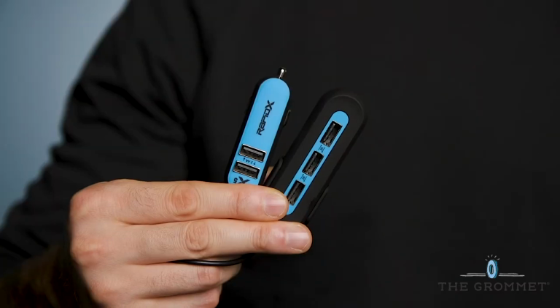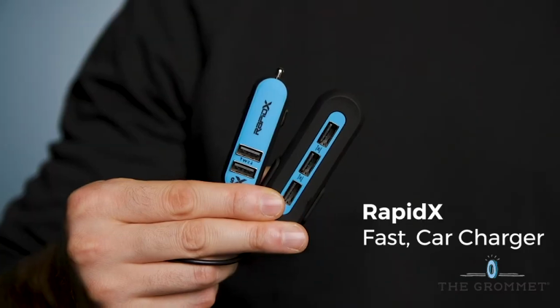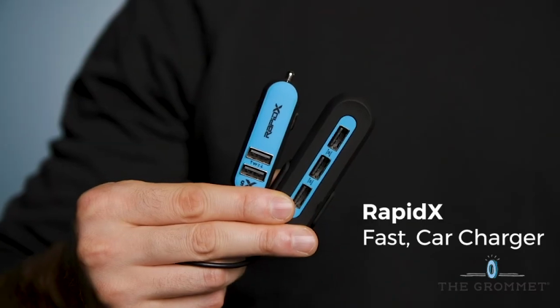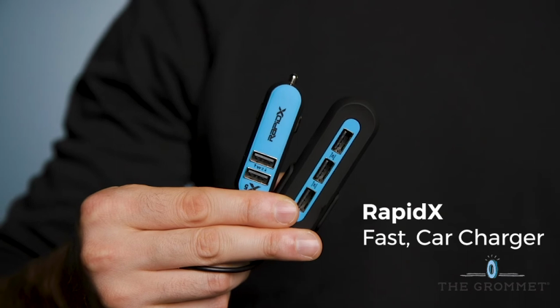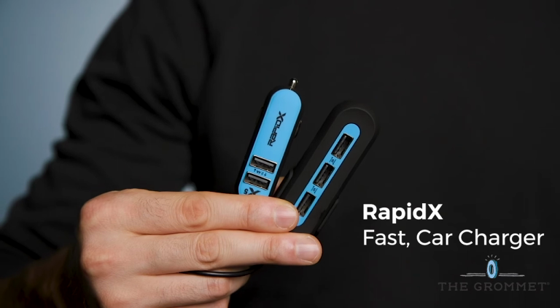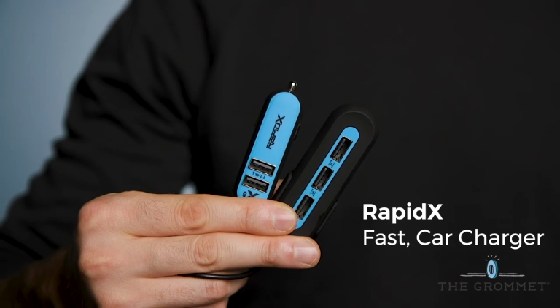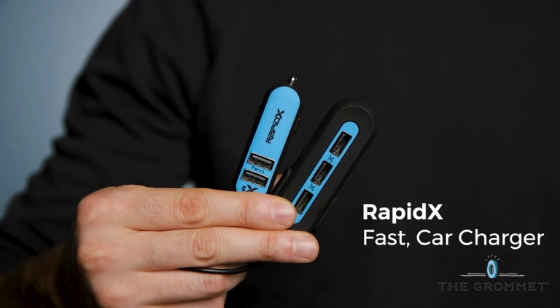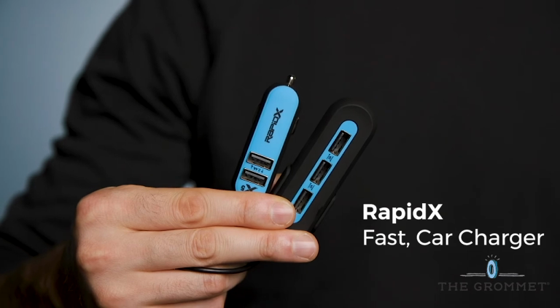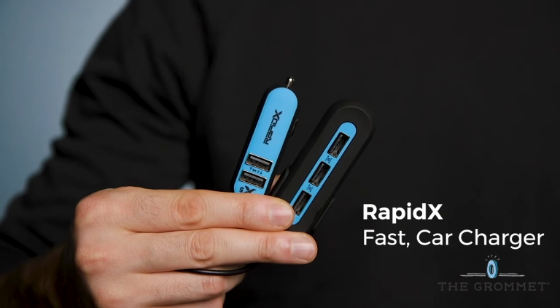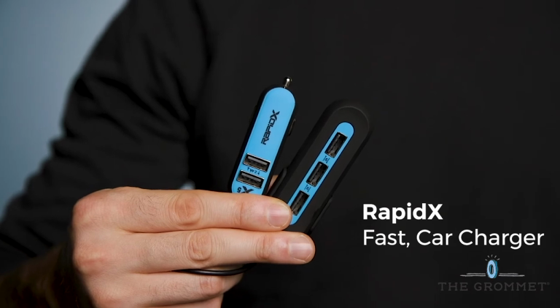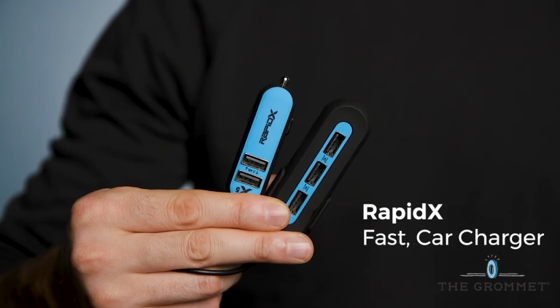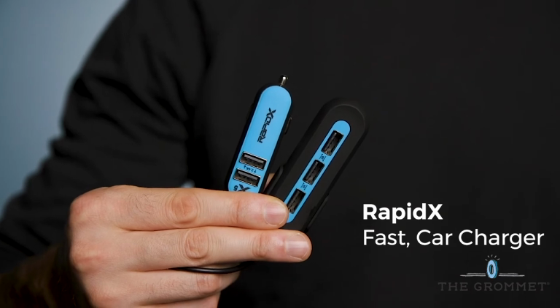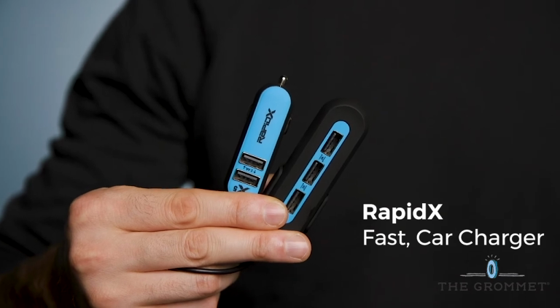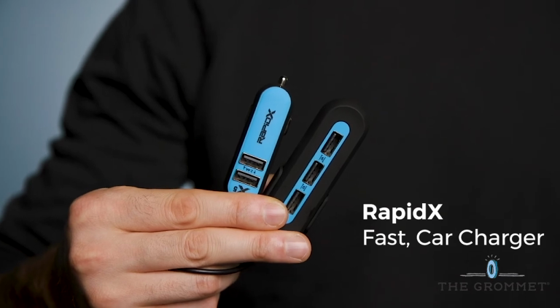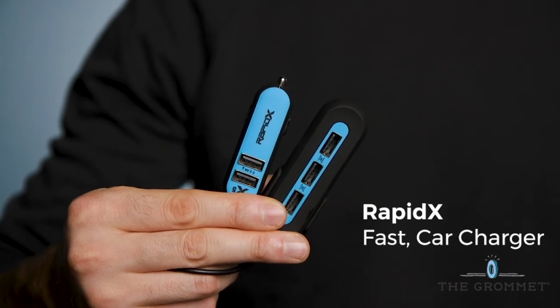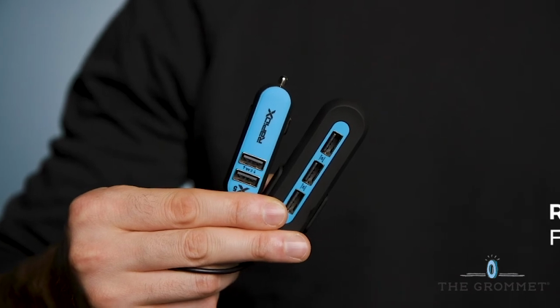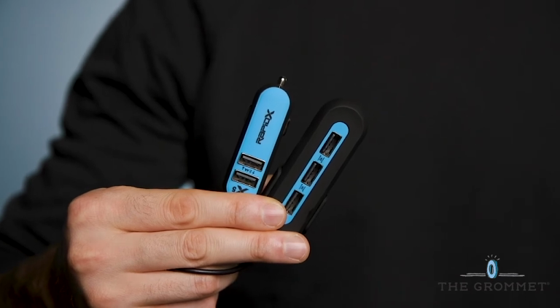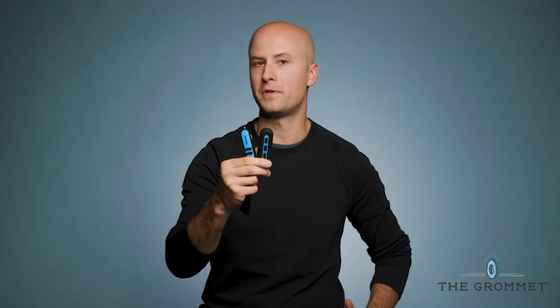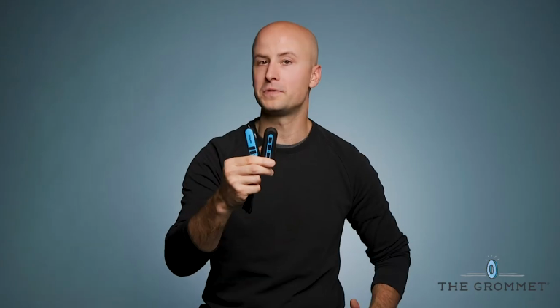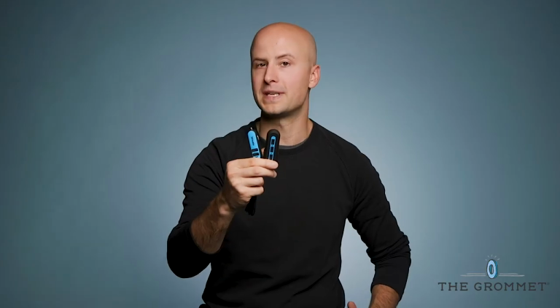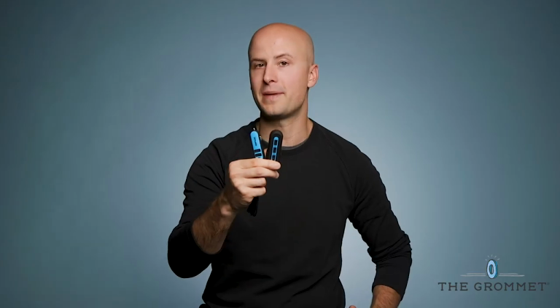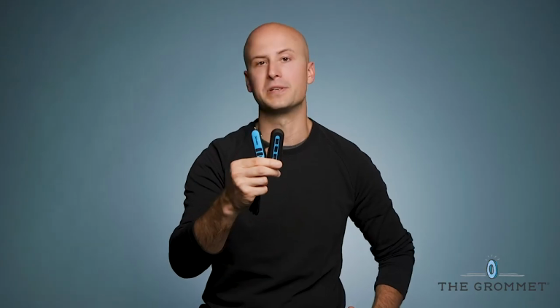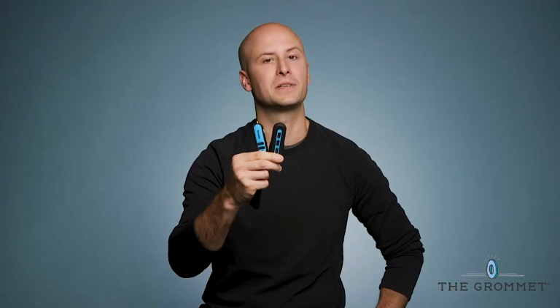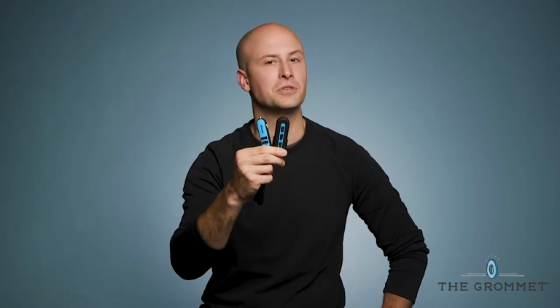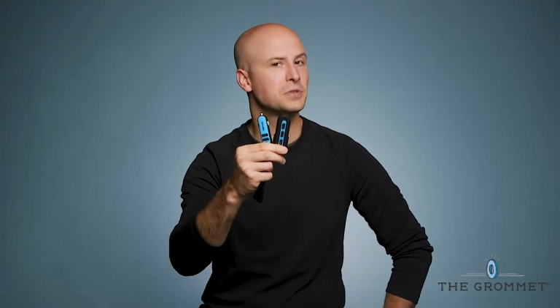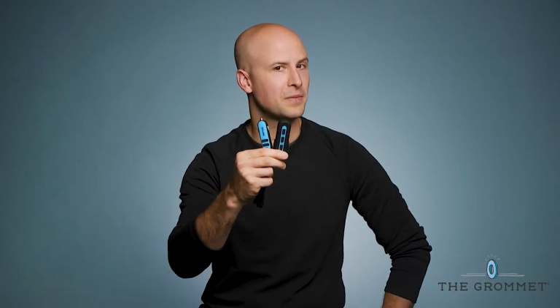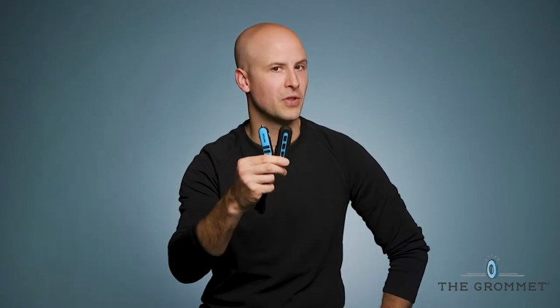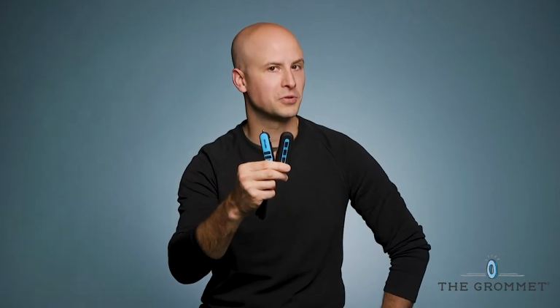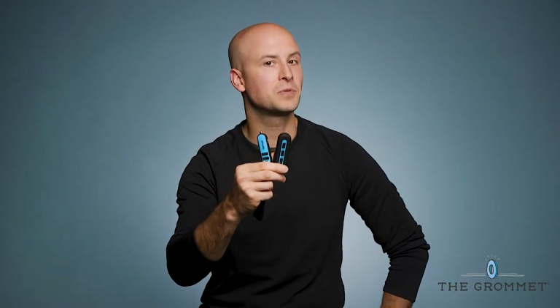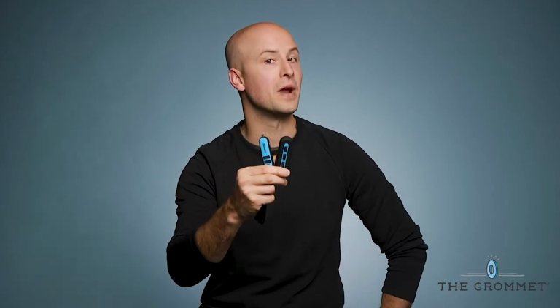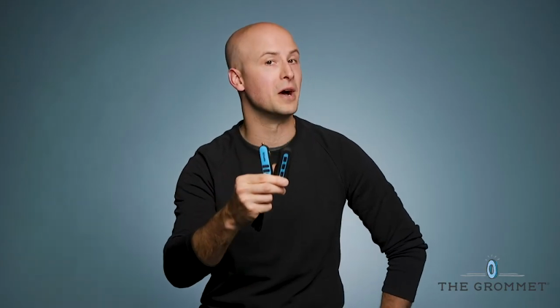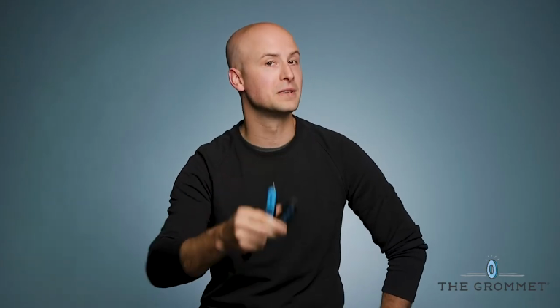RapidX has five fast charging ports to make sure a car full of phones and tablets are juiced up for that trip to grandma's.